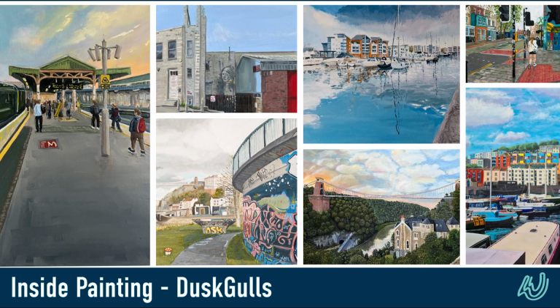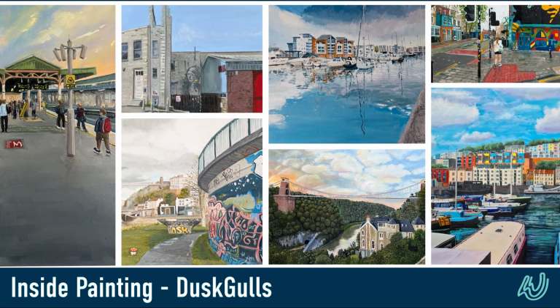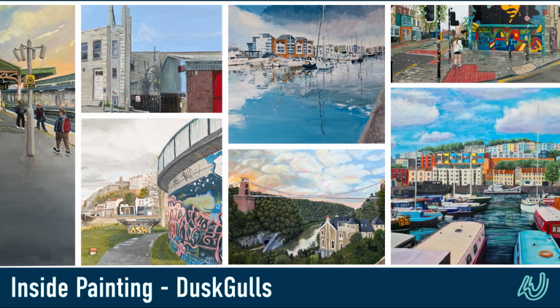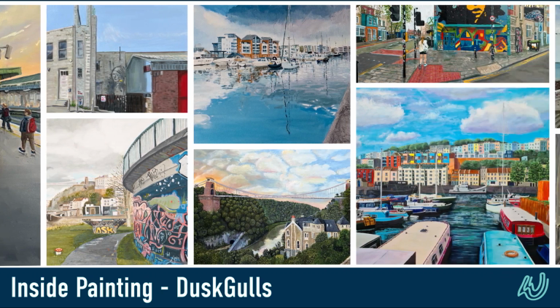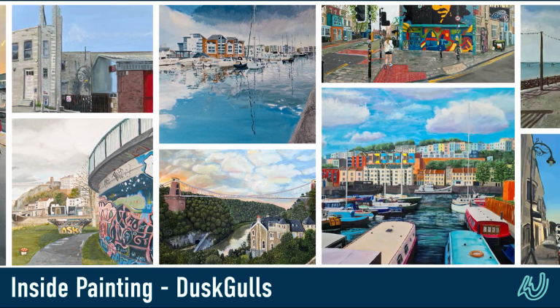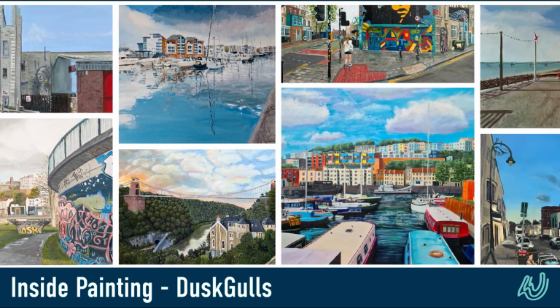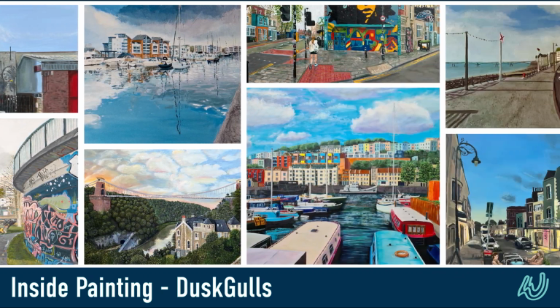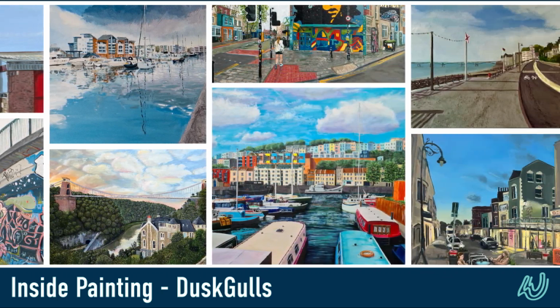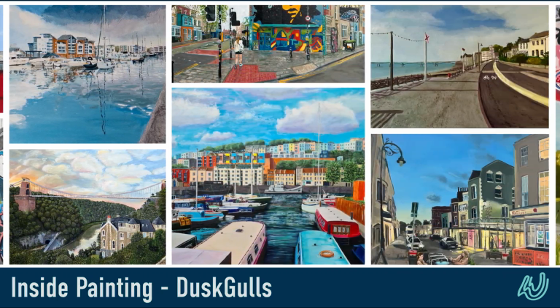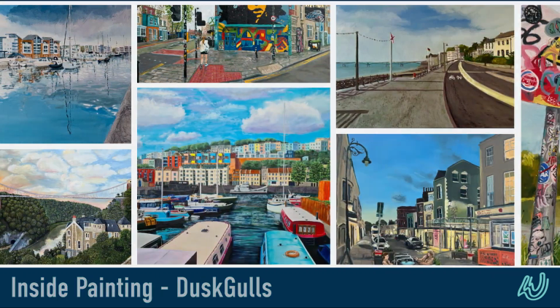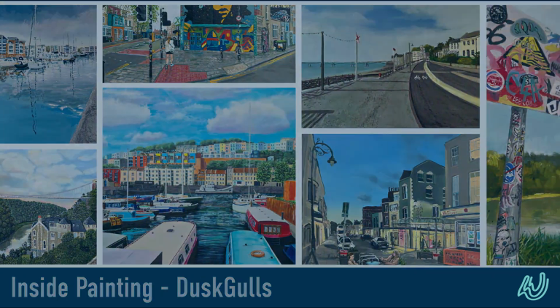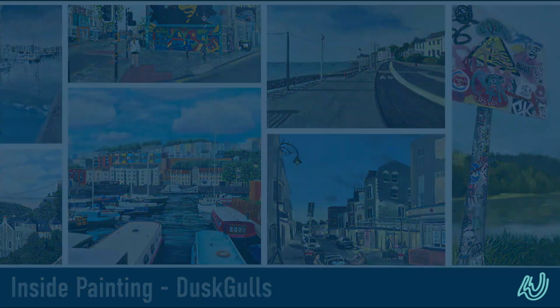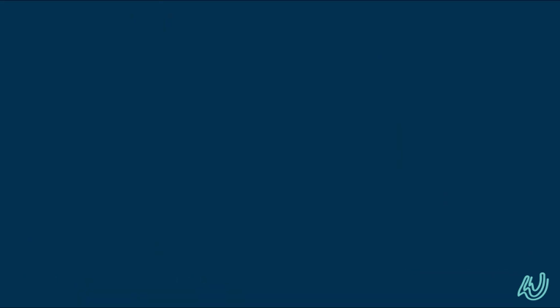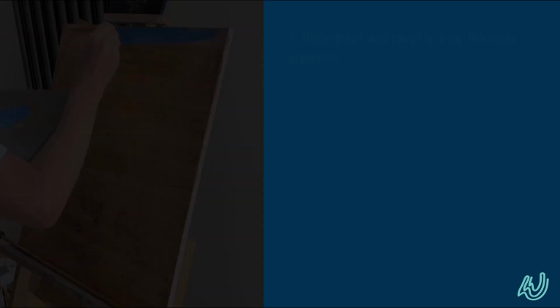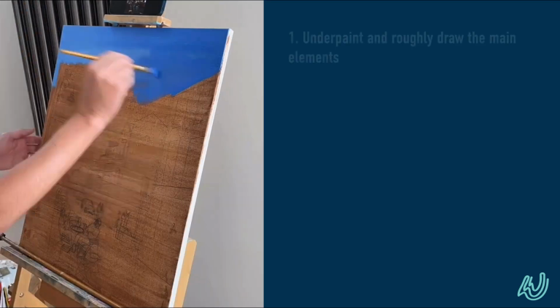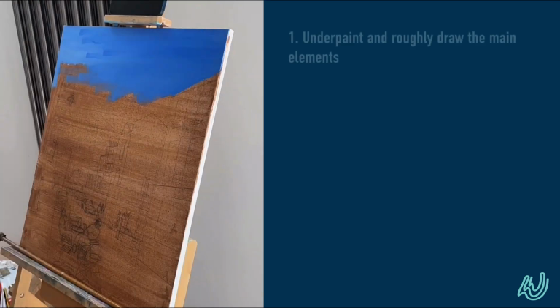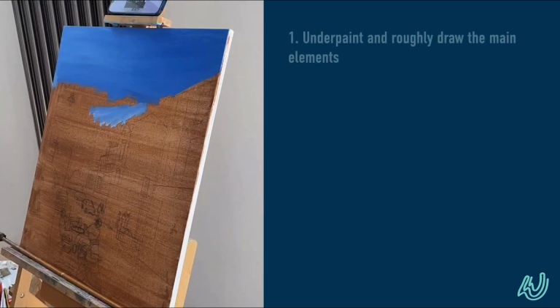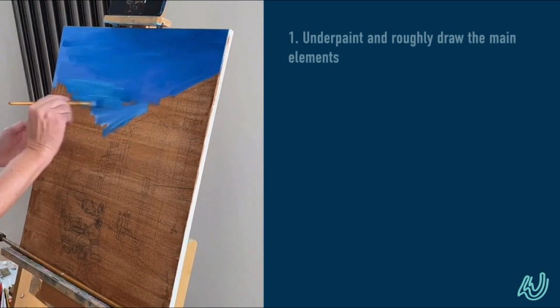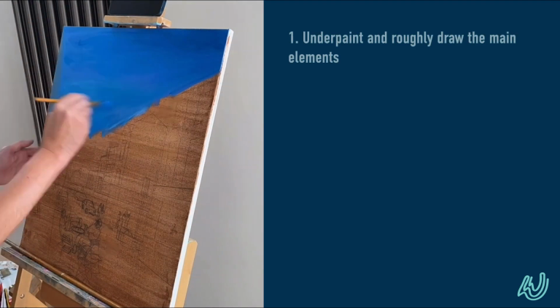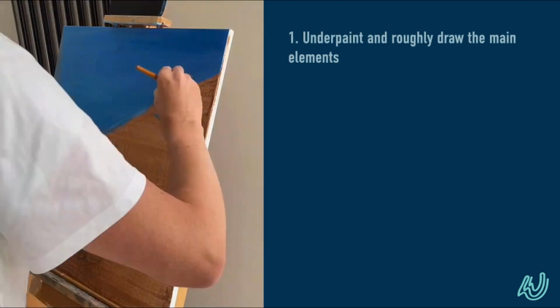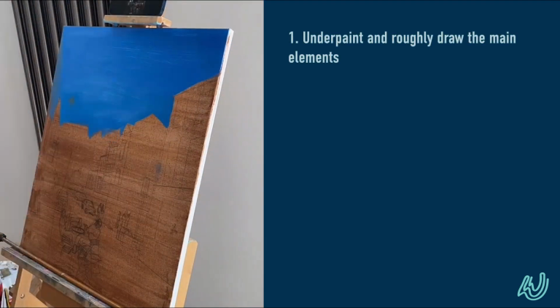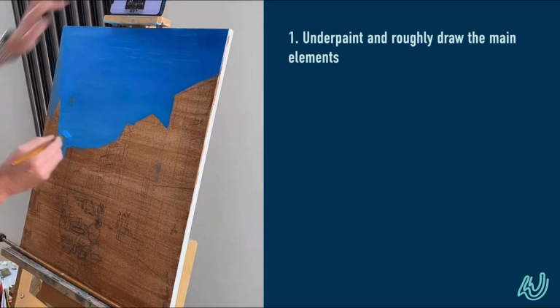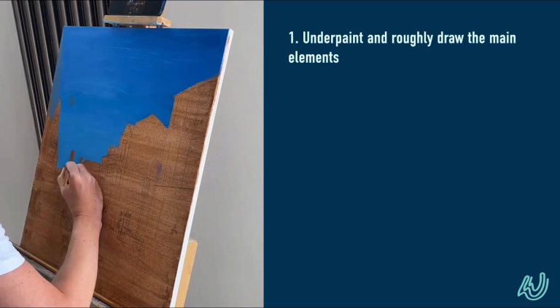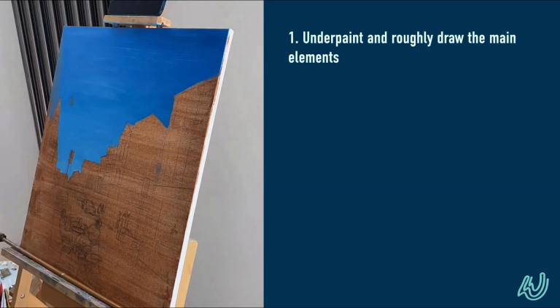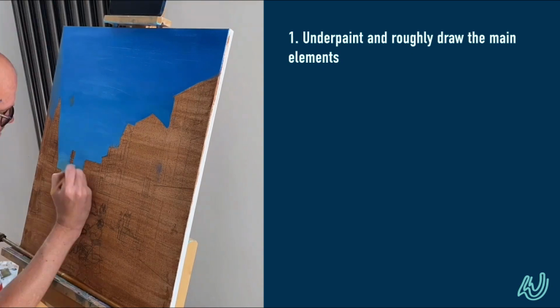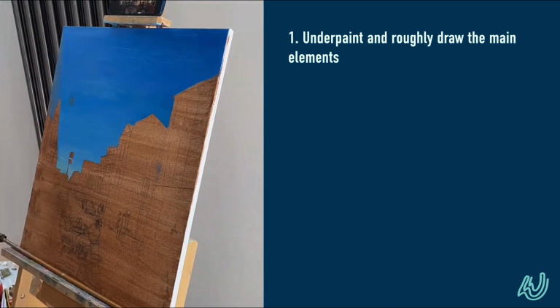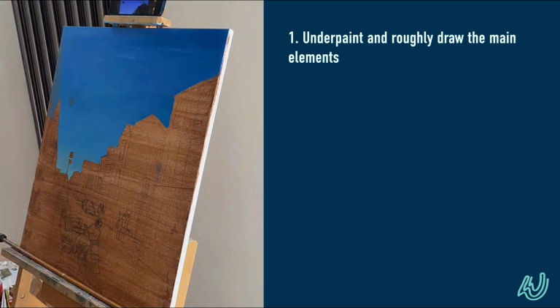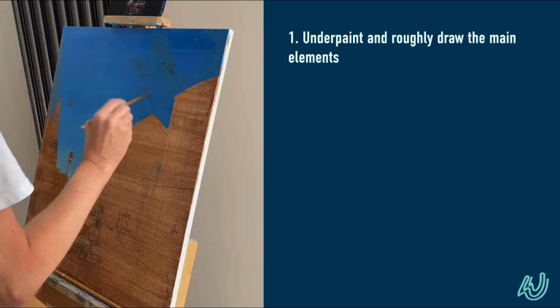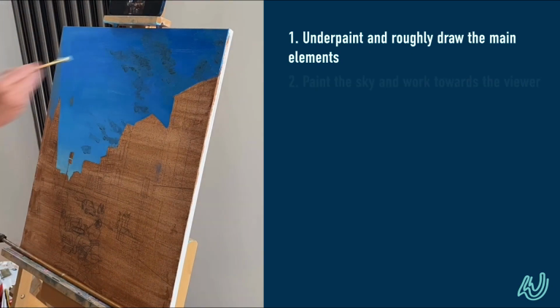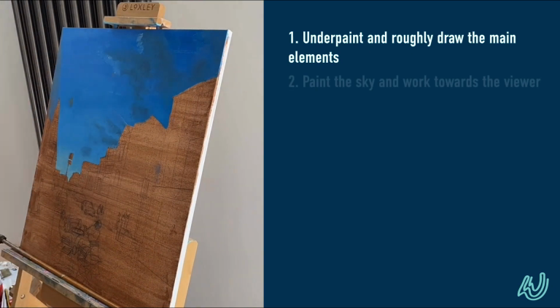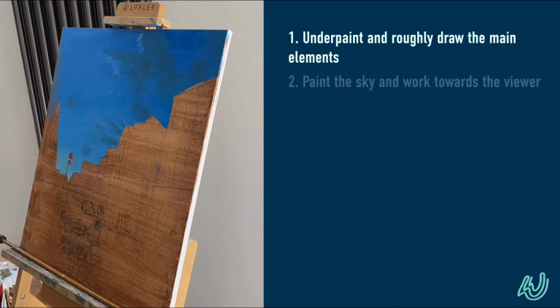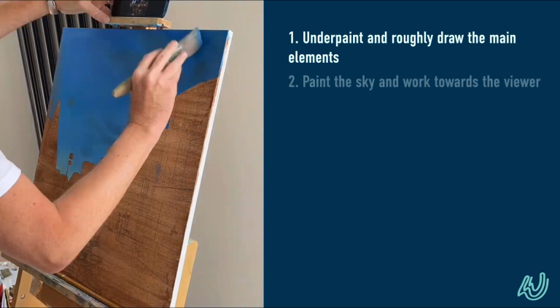Inside the painting Dusk Gulls. I just want to quickly take you through how I painted it.